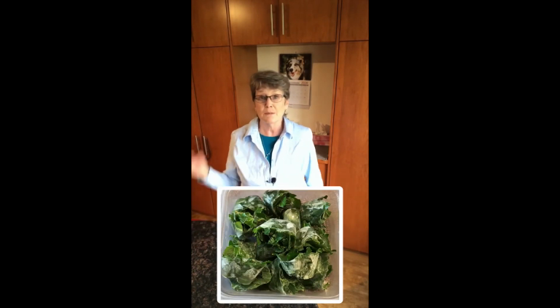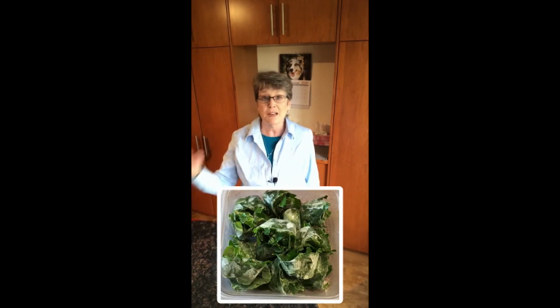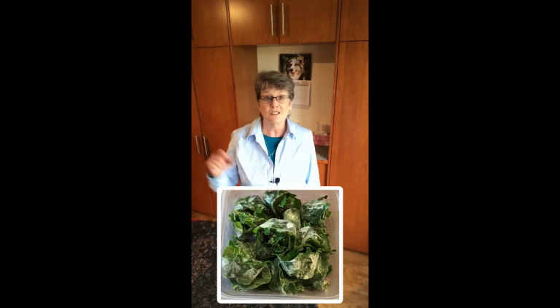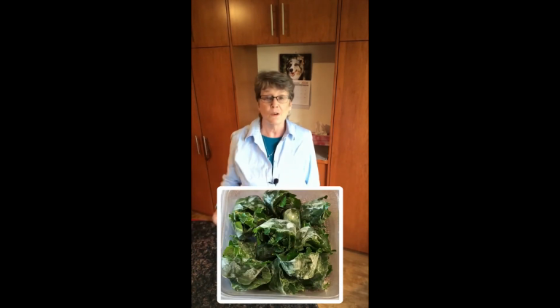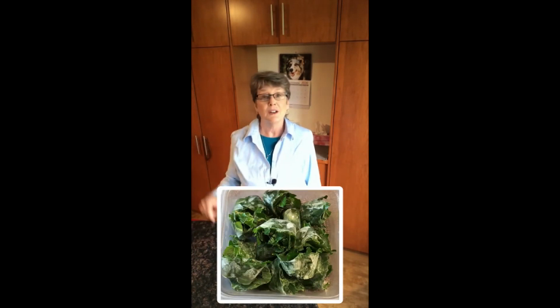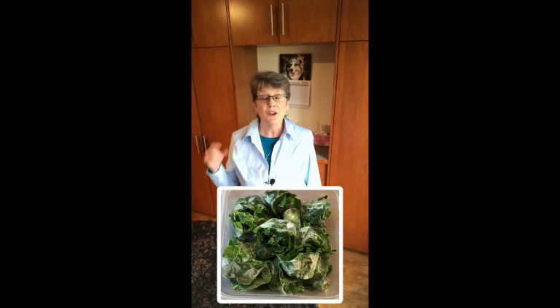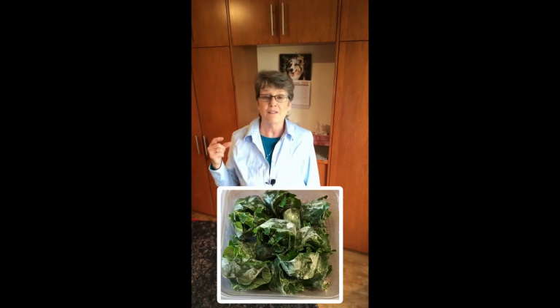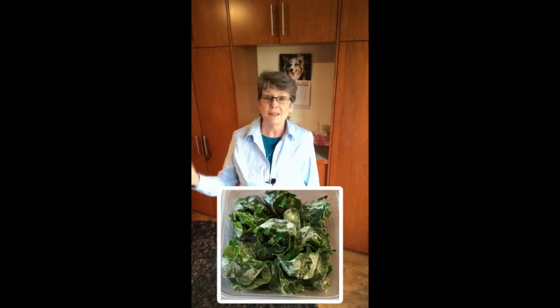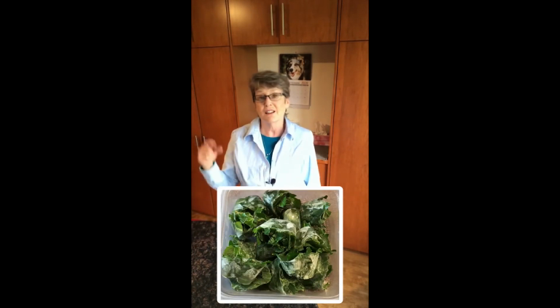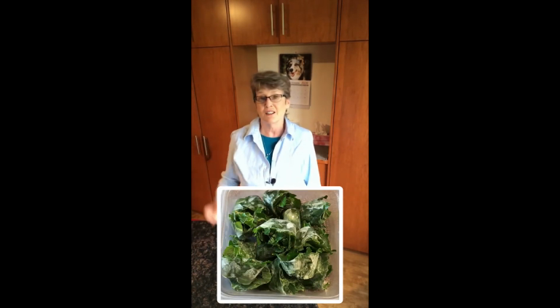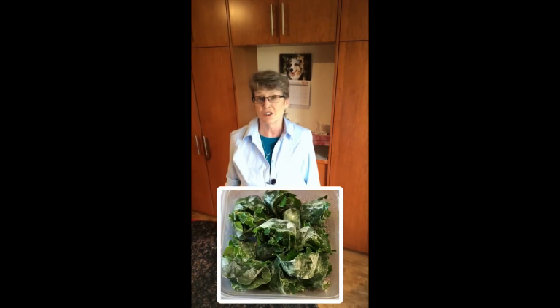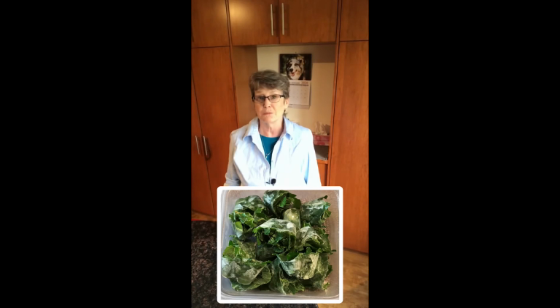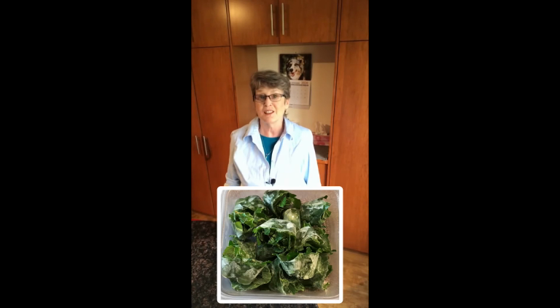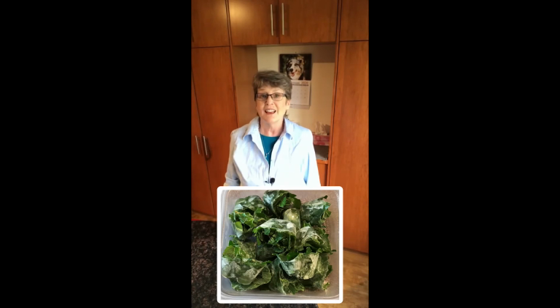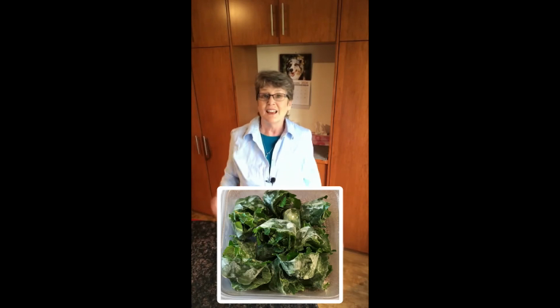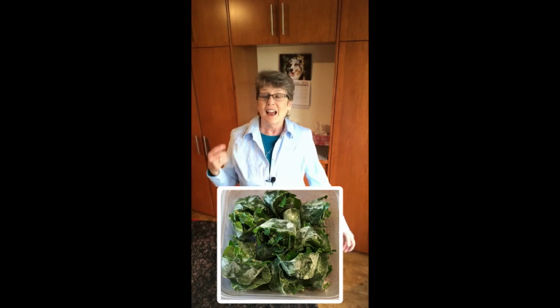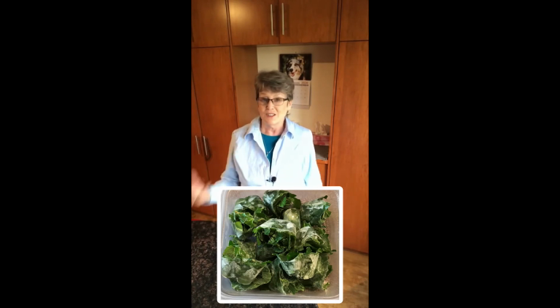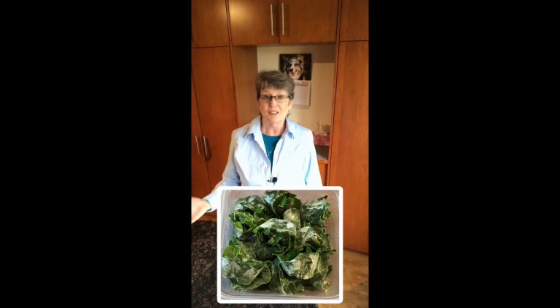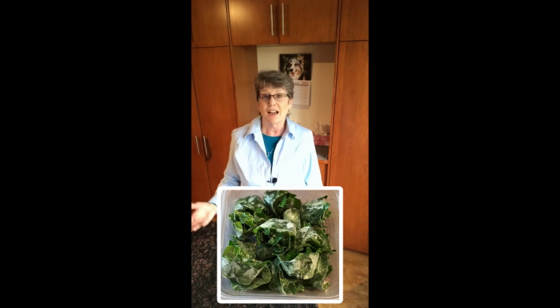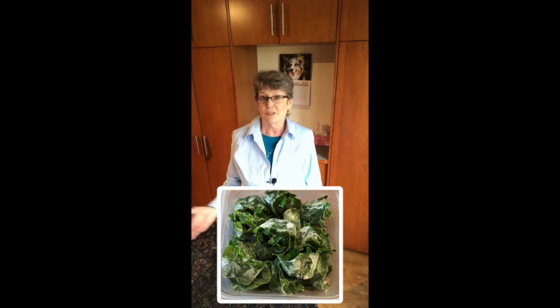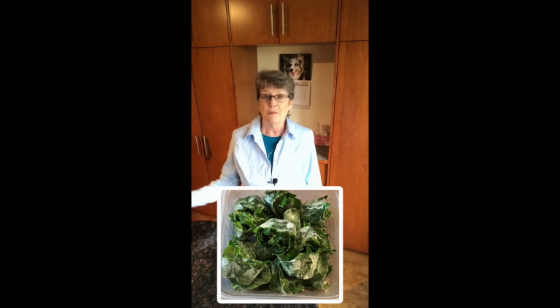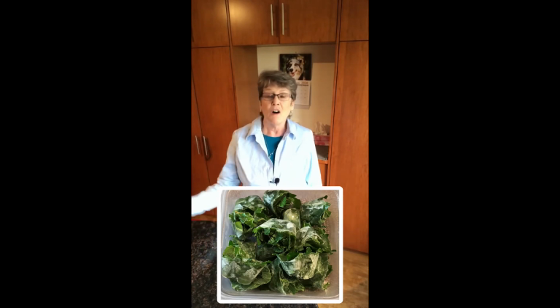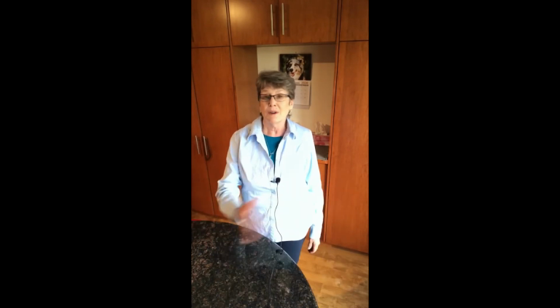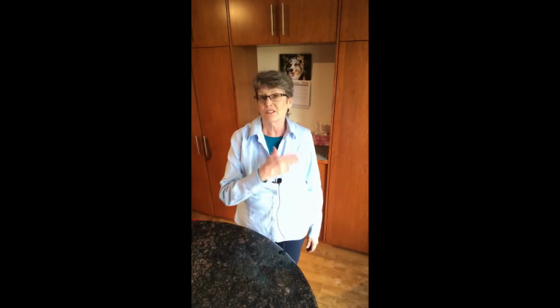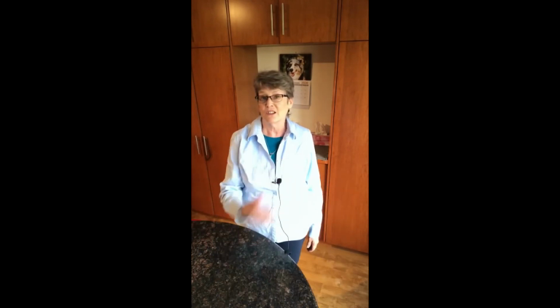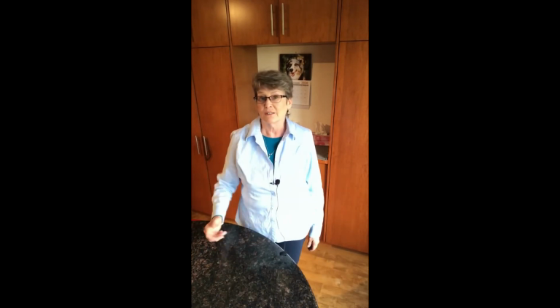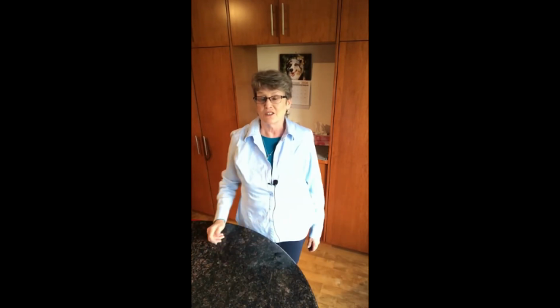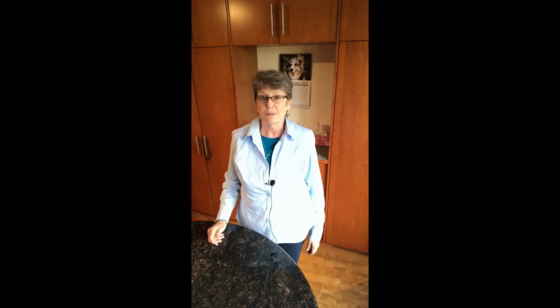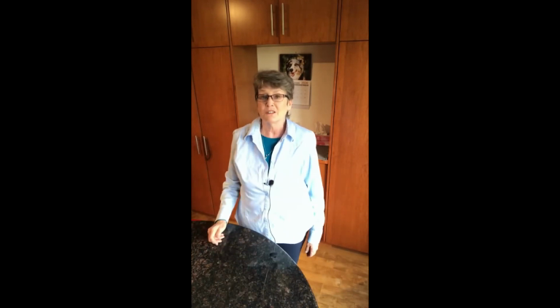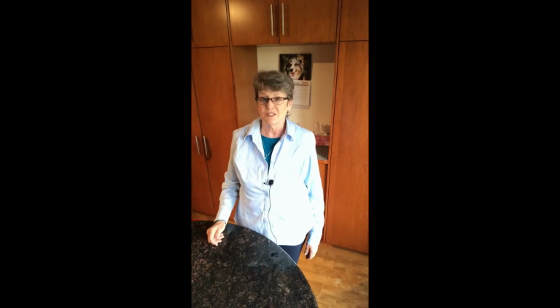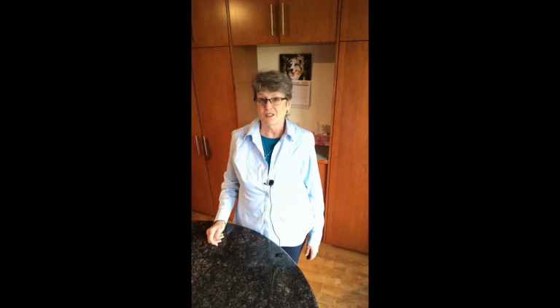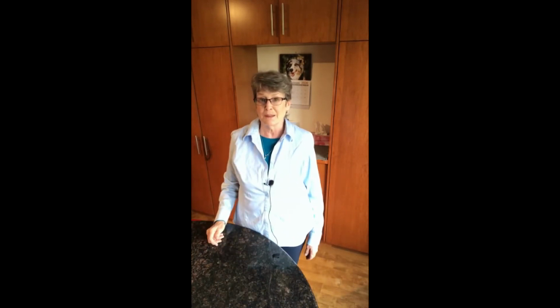And presto, you have mint ice cubes, and you can have them all winter long. They should be good for six months.